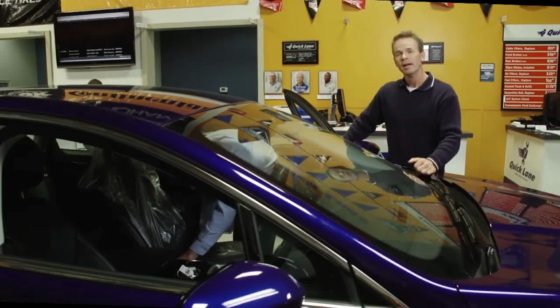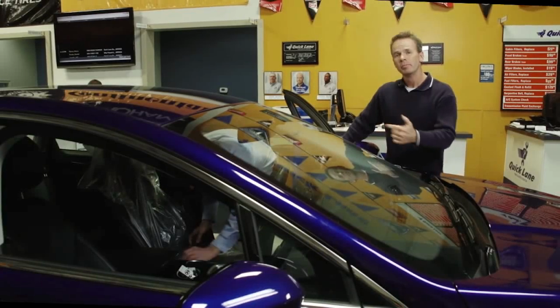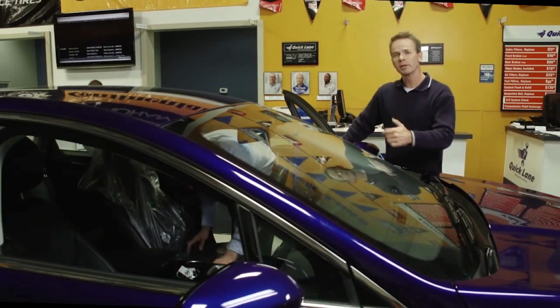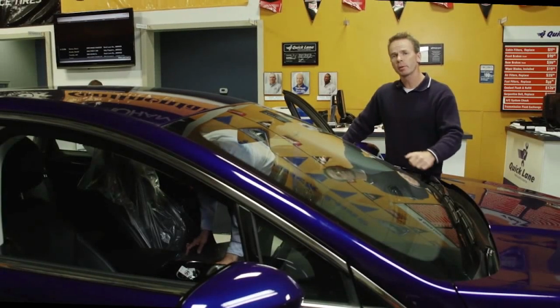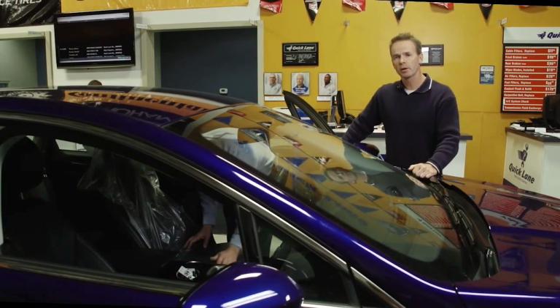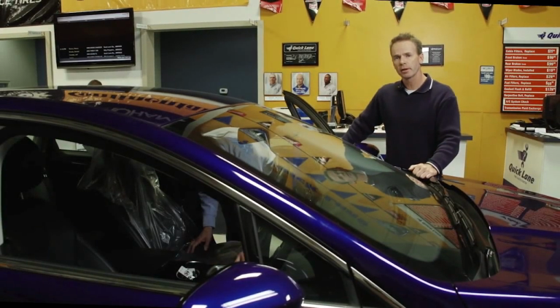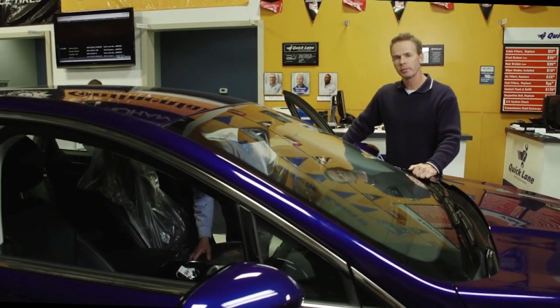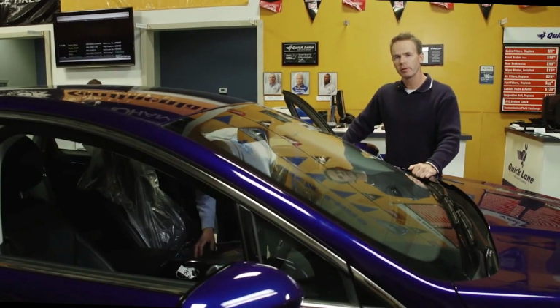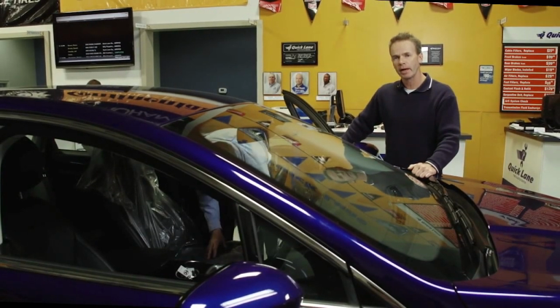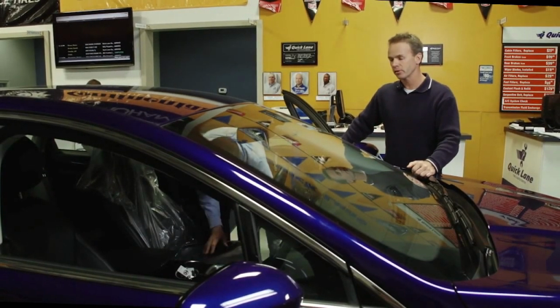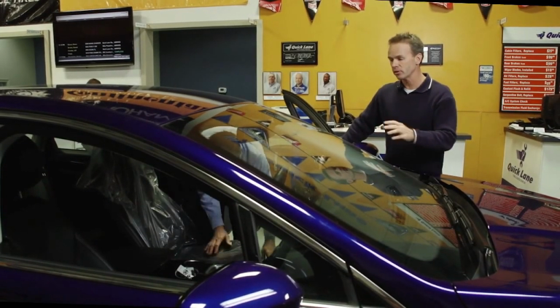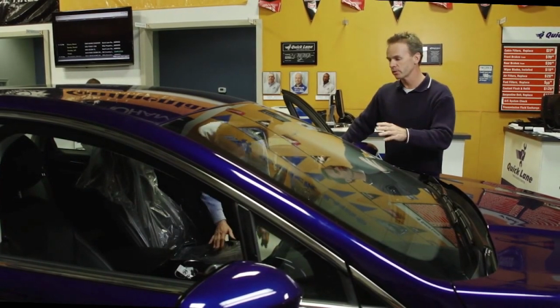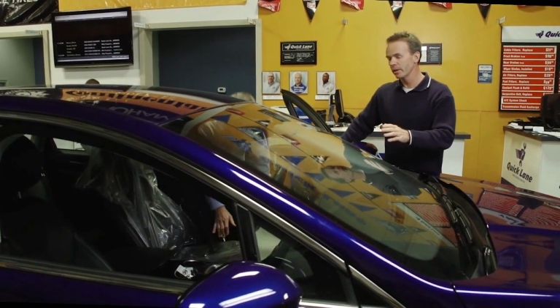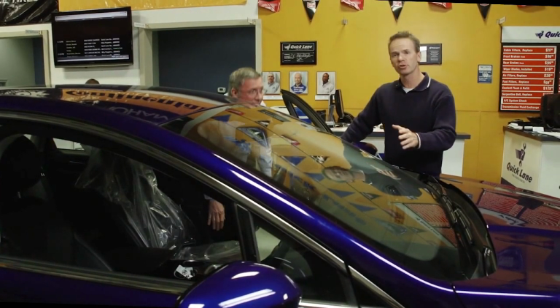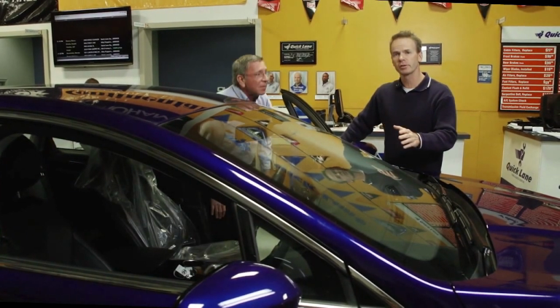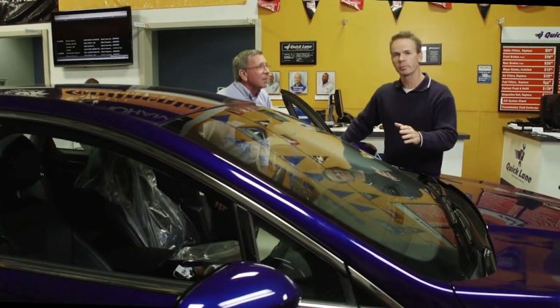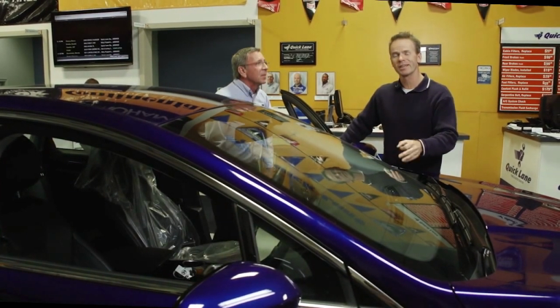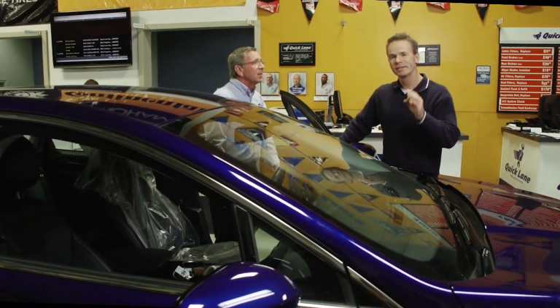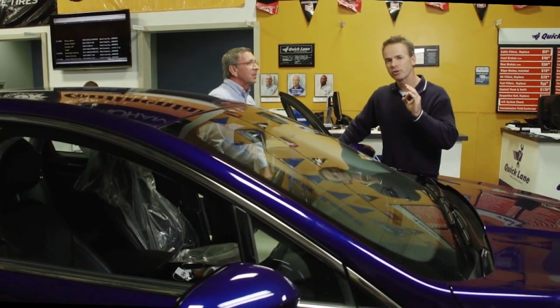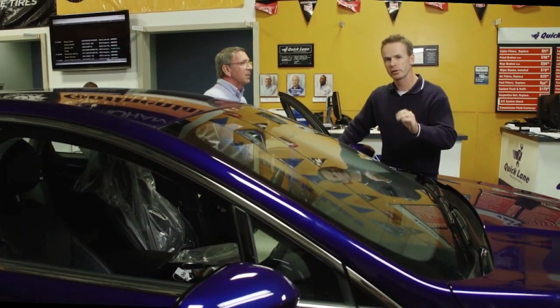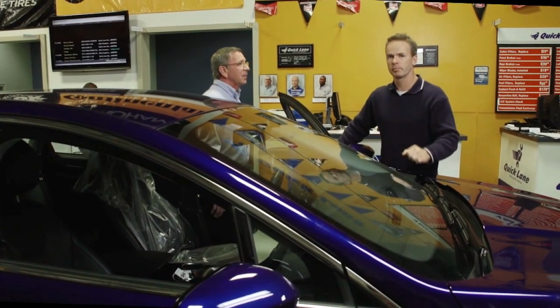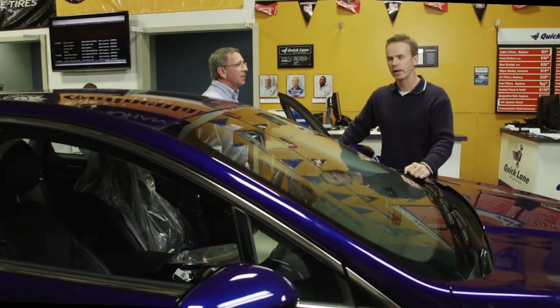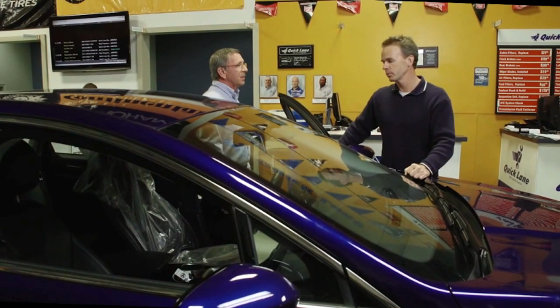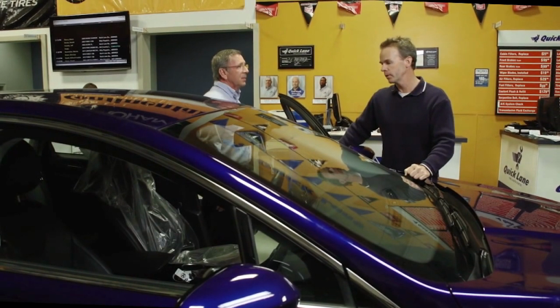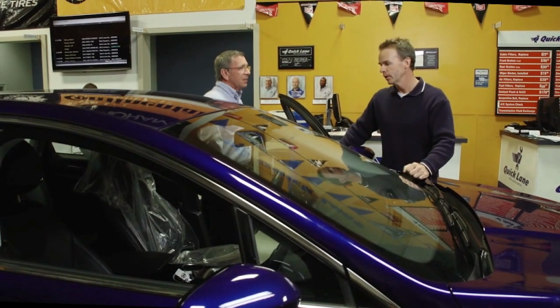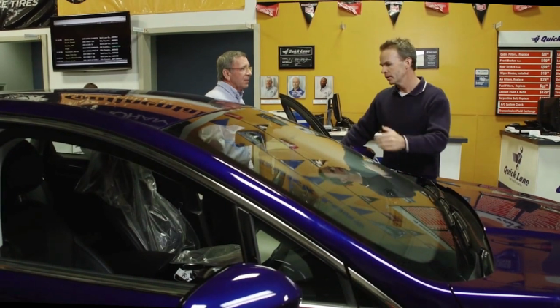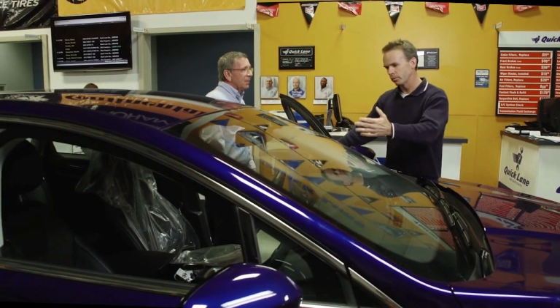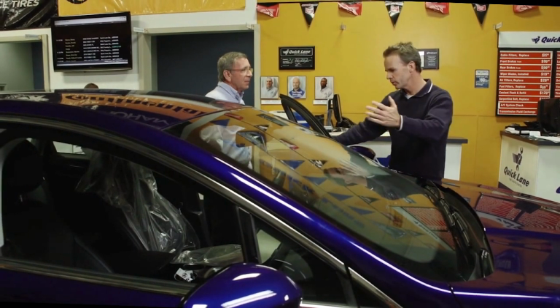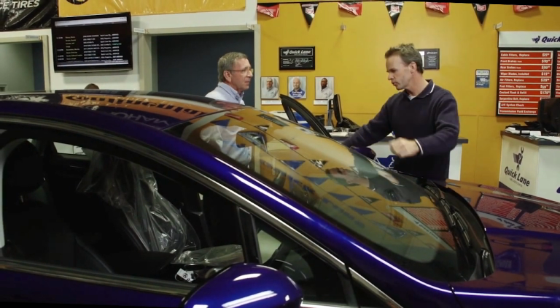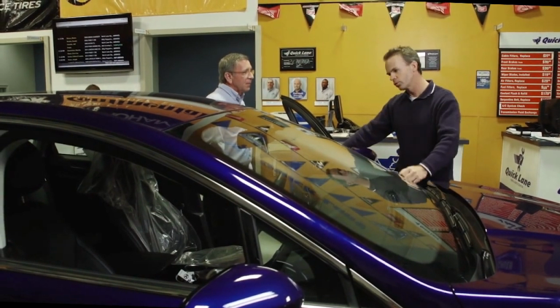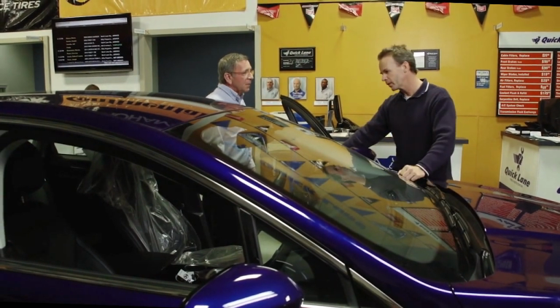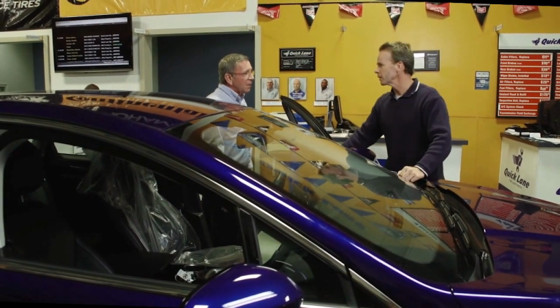Bill here is part of the car care team at Al Packer's and ensures that my service experience is as good as it can possibly be. Now Bill, what did you just do to my car here?